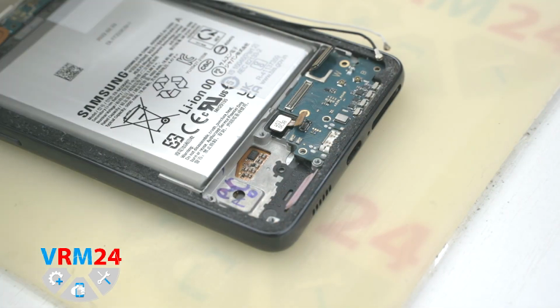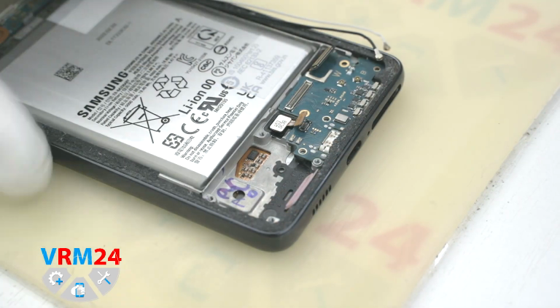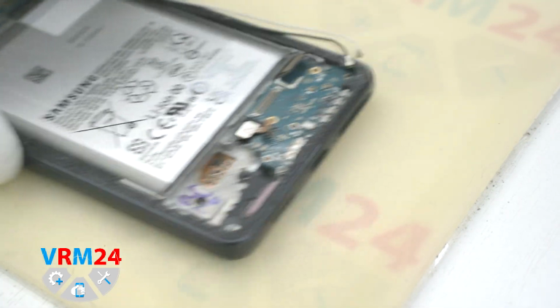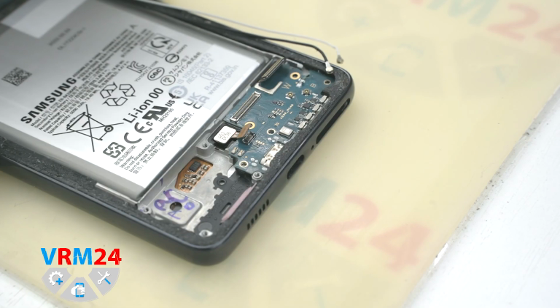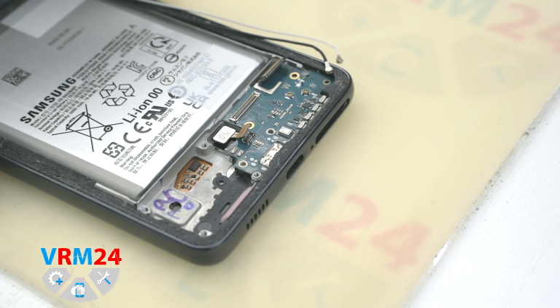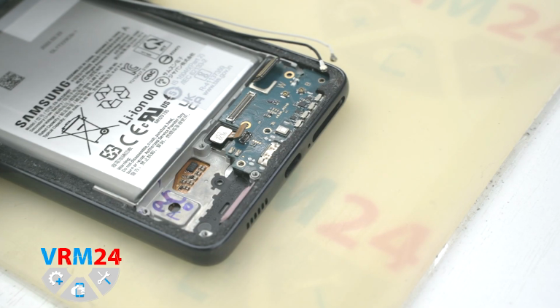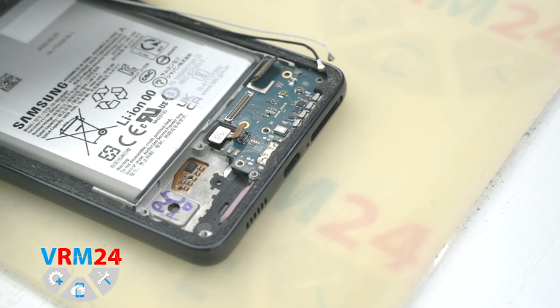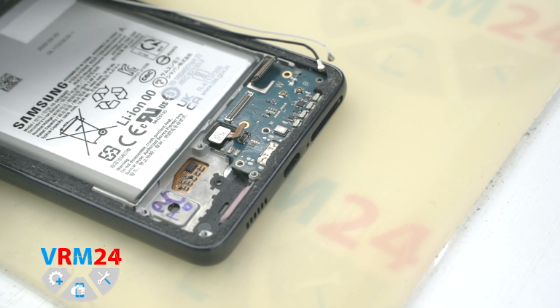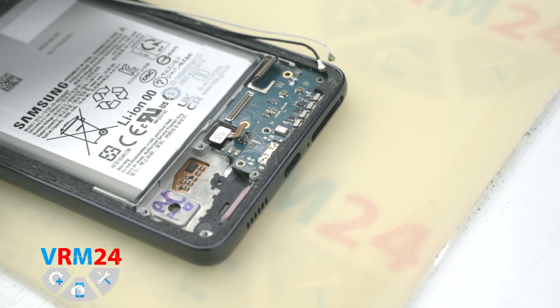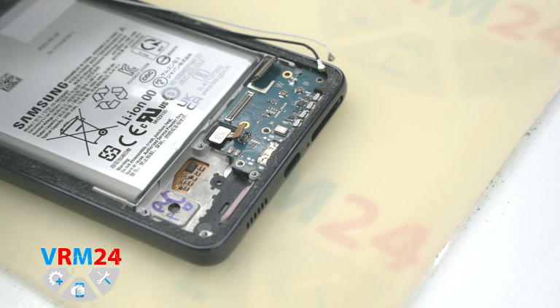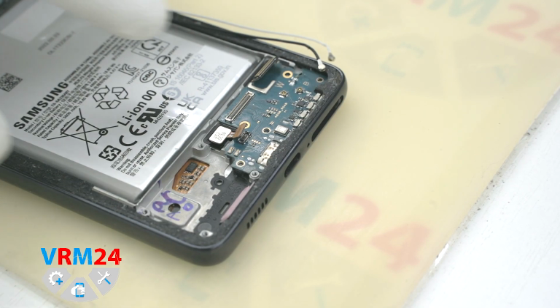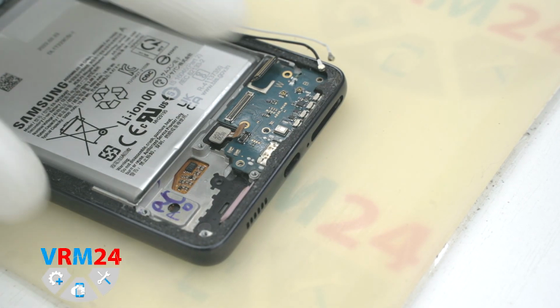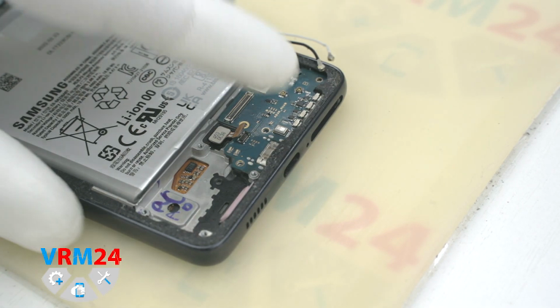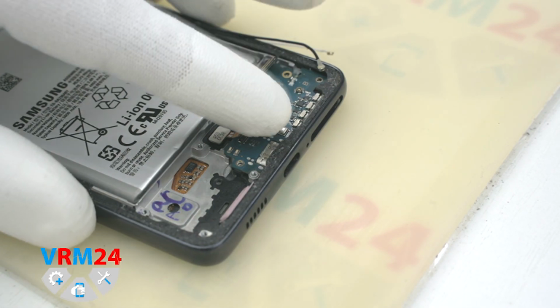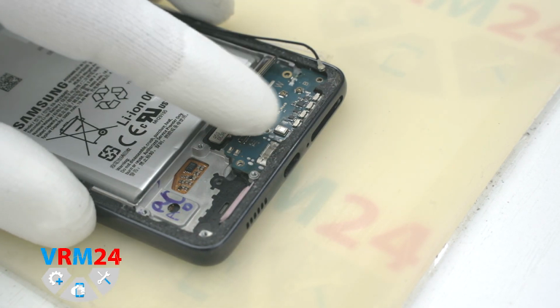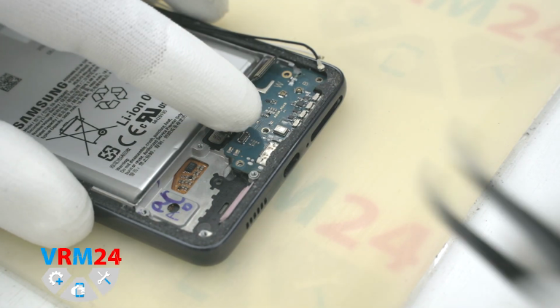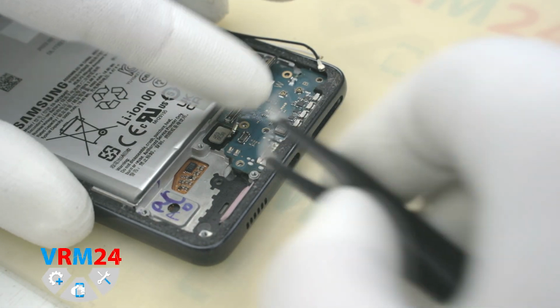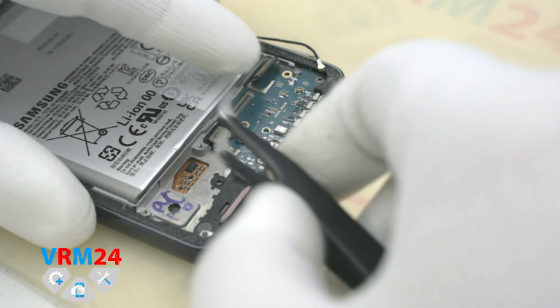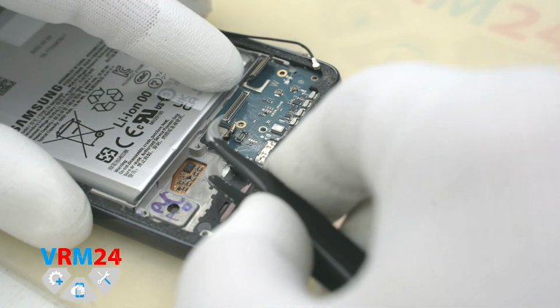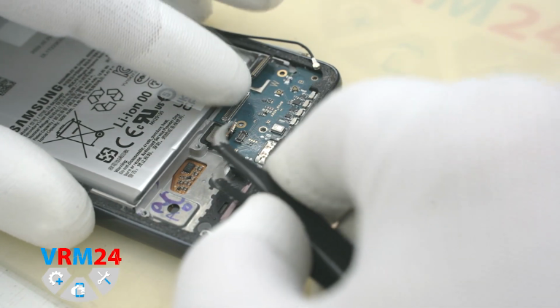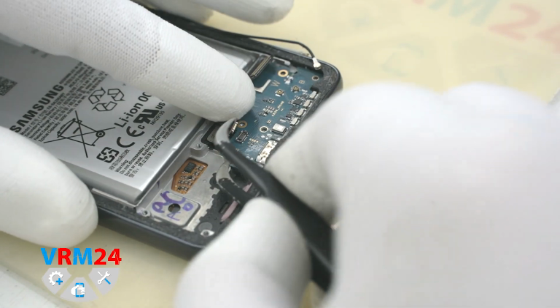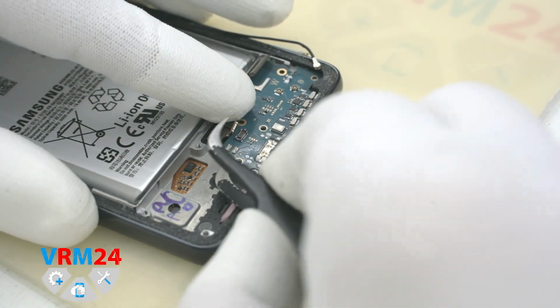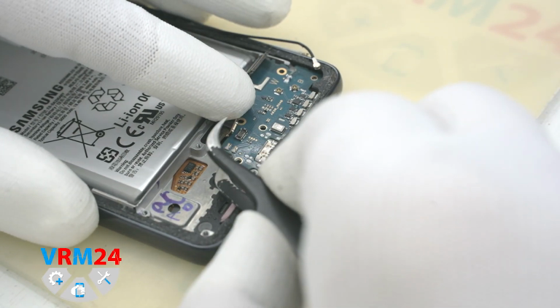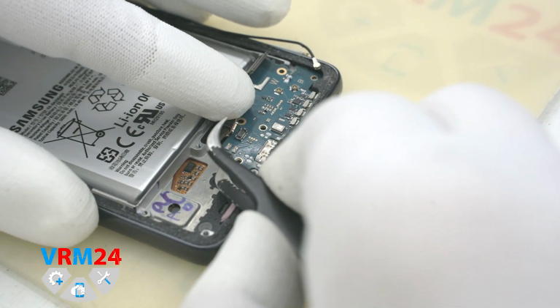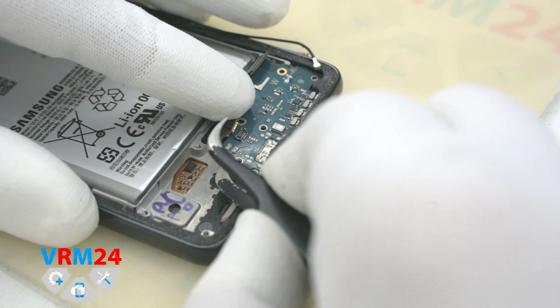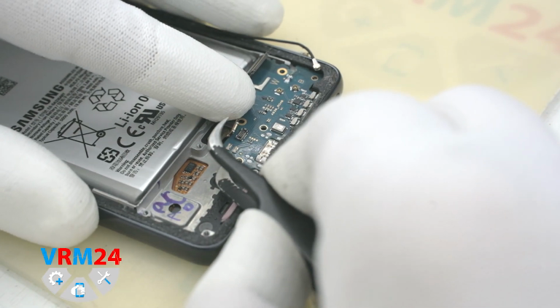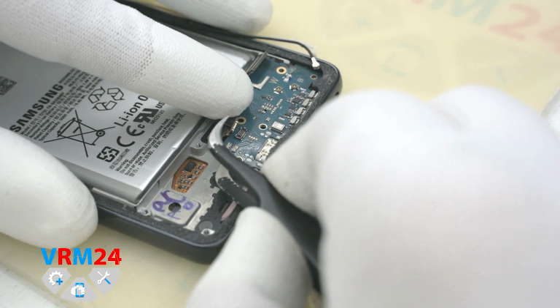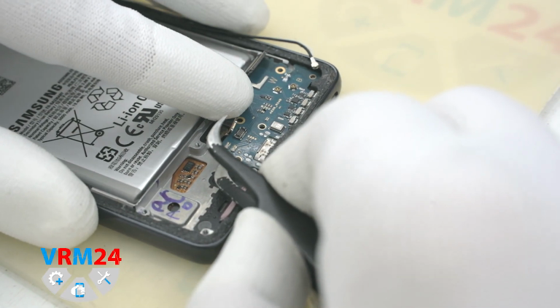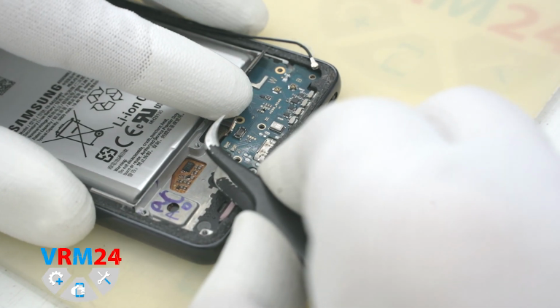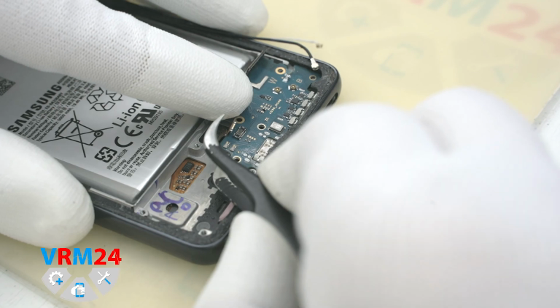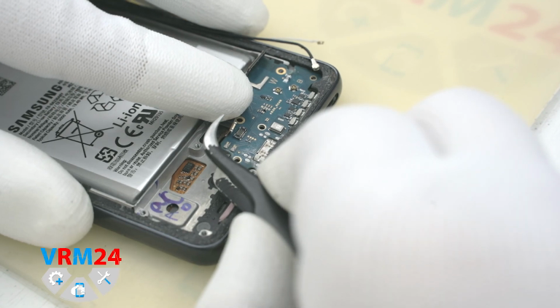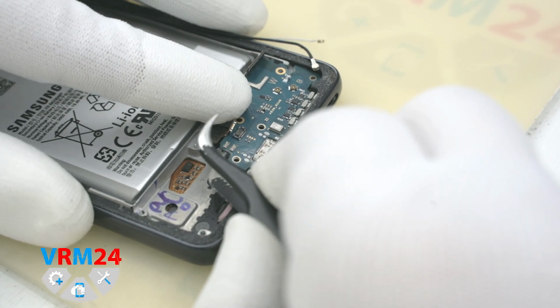Carefully detach the subboard. The subboard is recessed into the display frame and is fixed with clips.